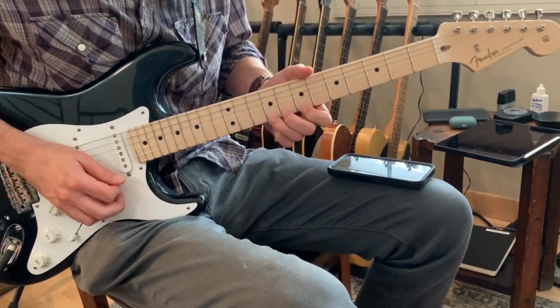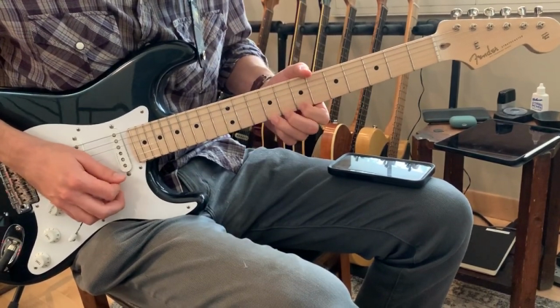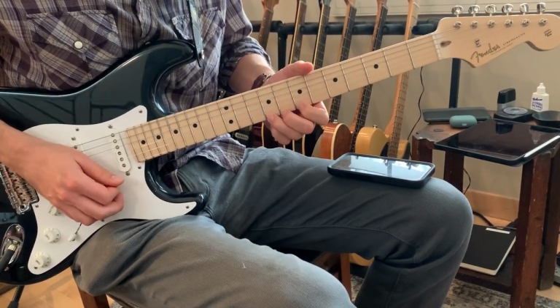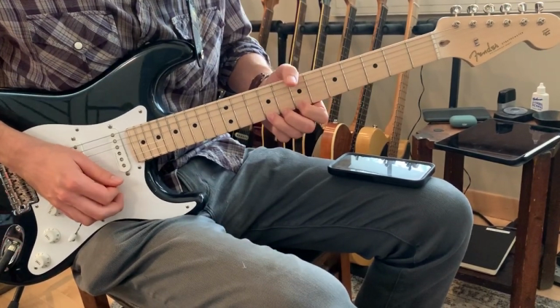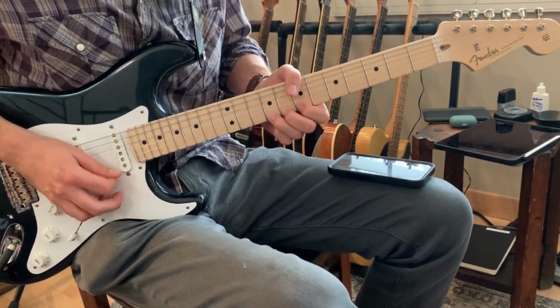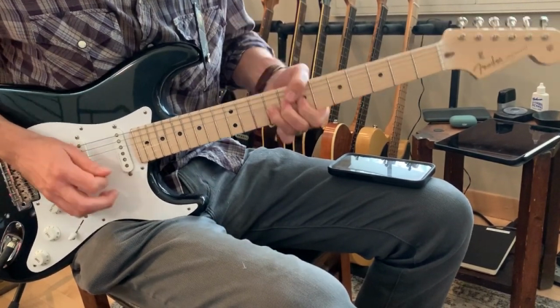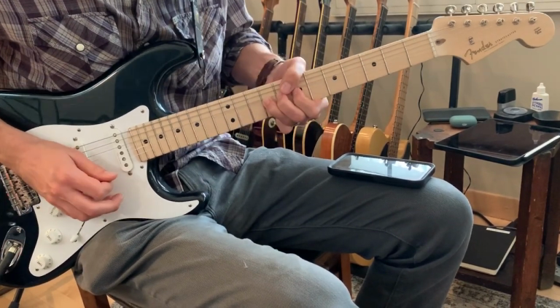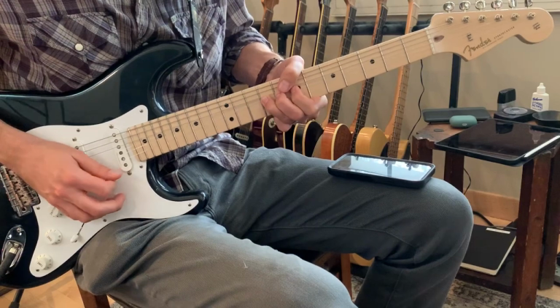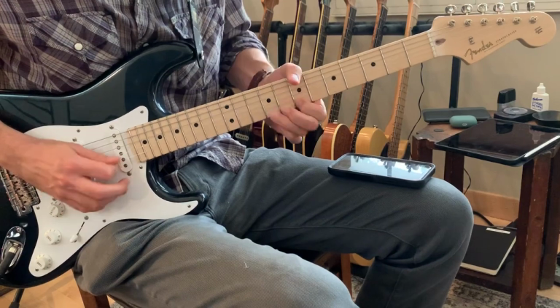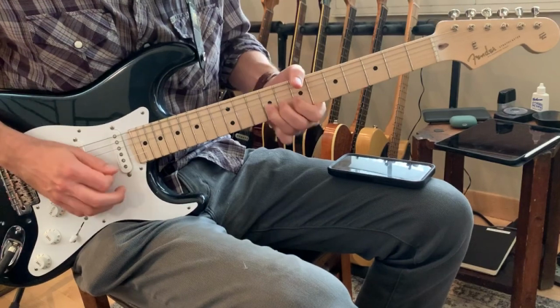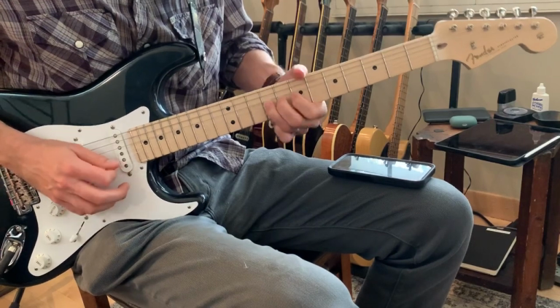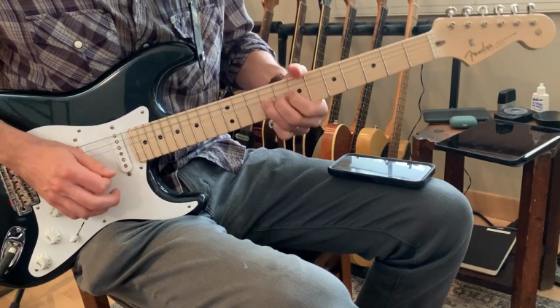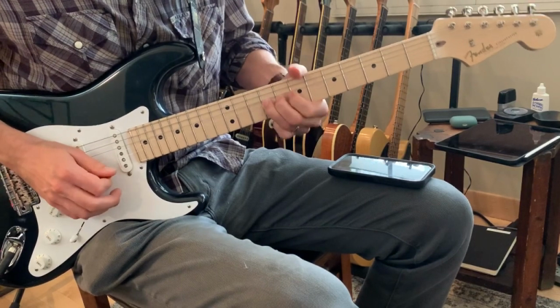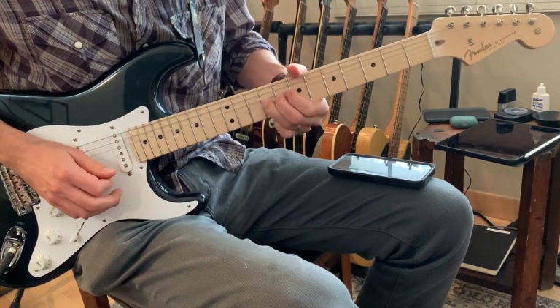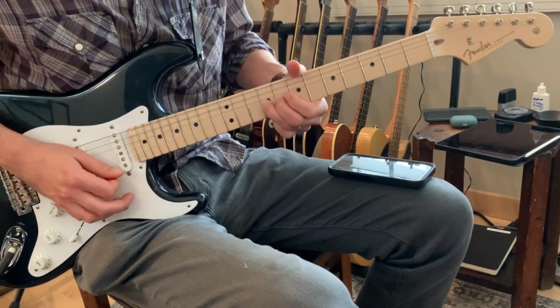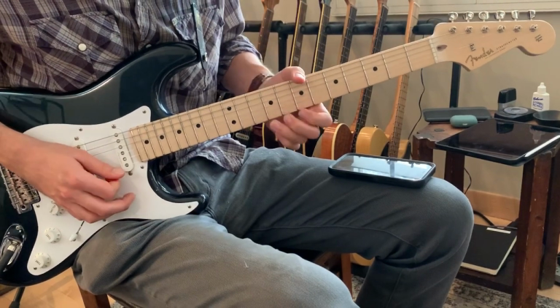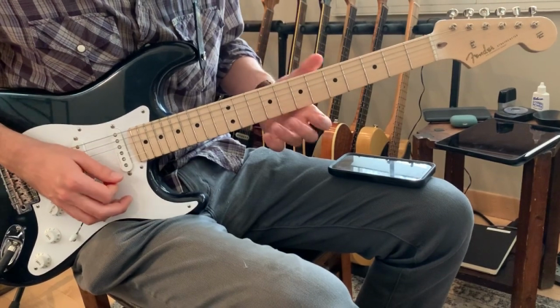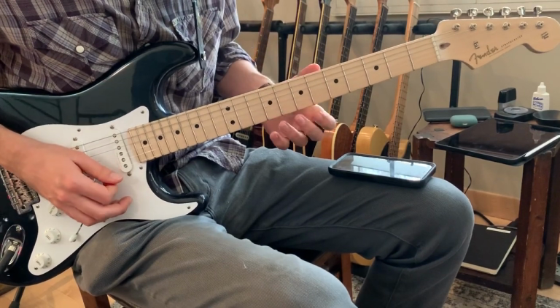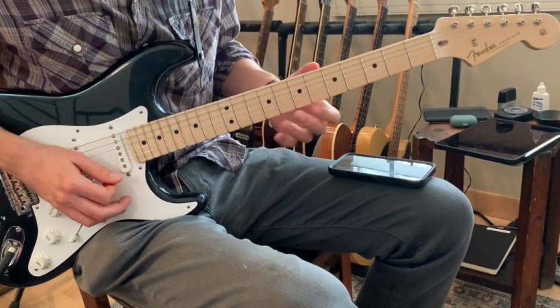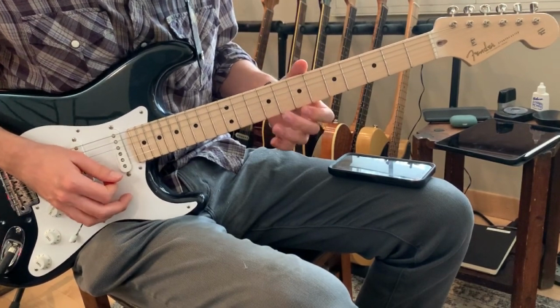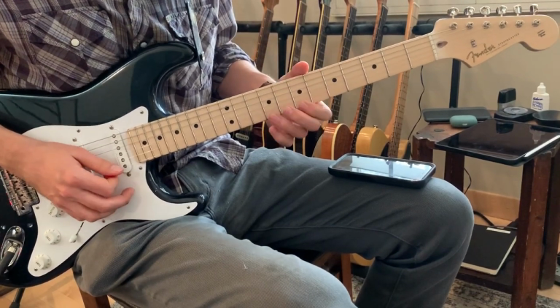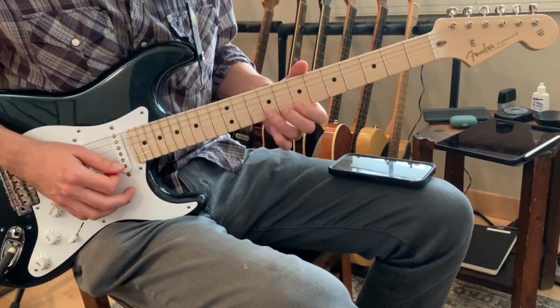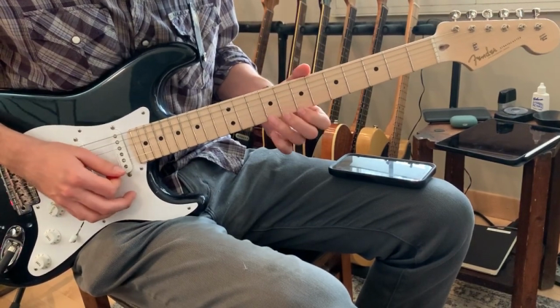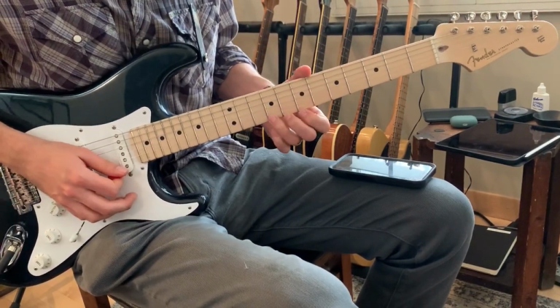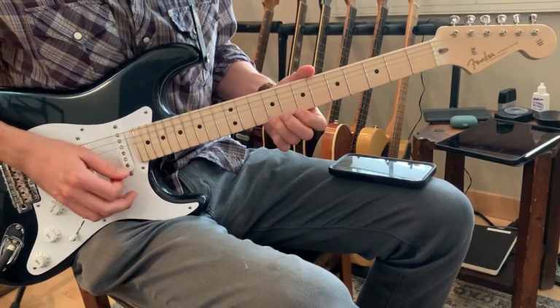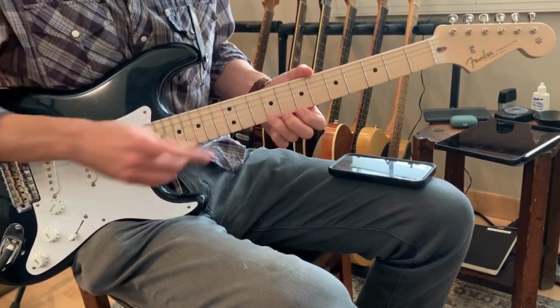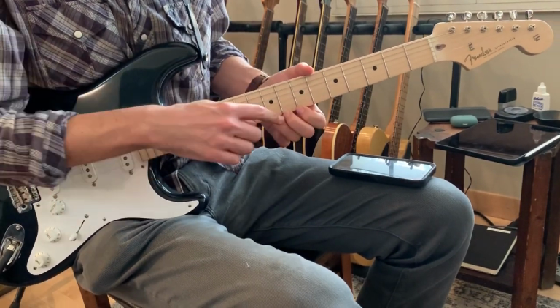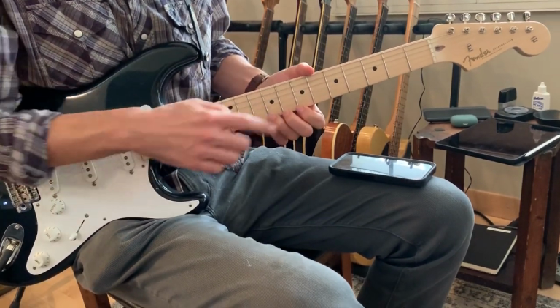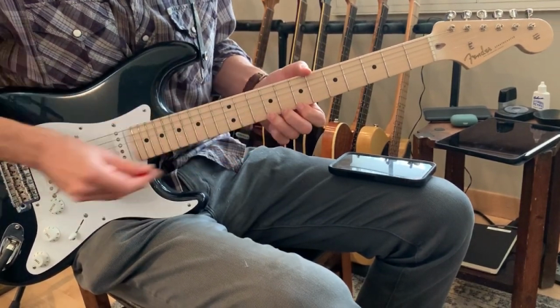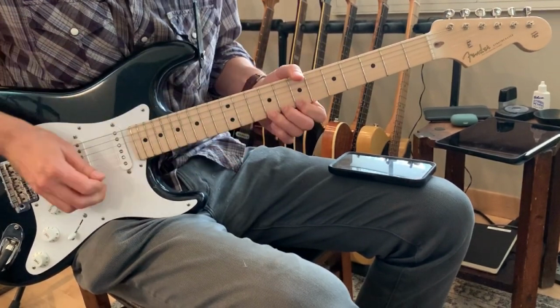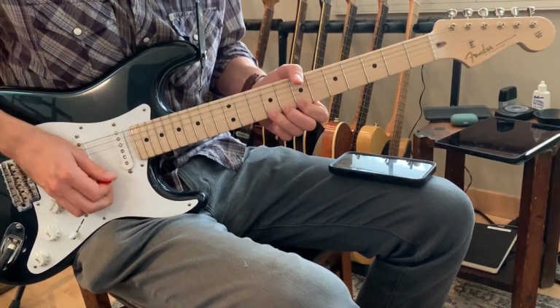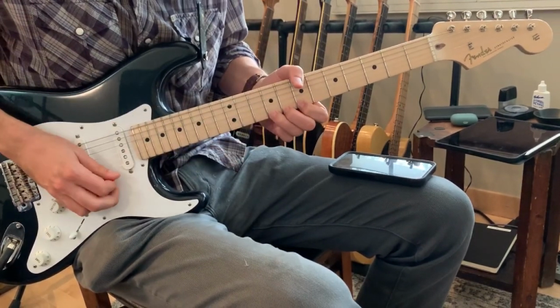Big bend up here, starting on the ninth fret with the third finger.